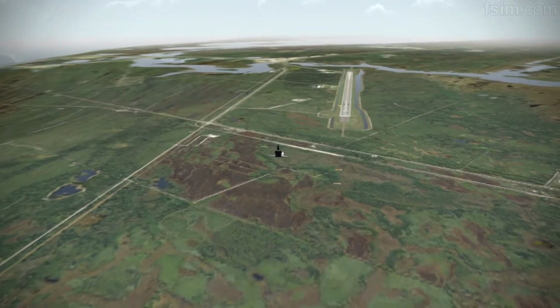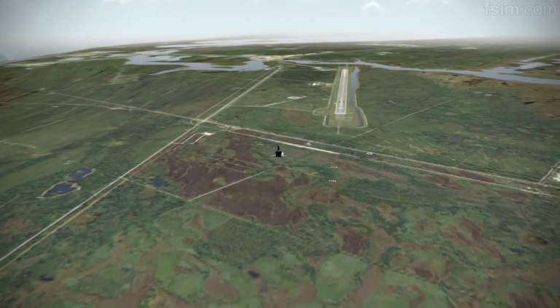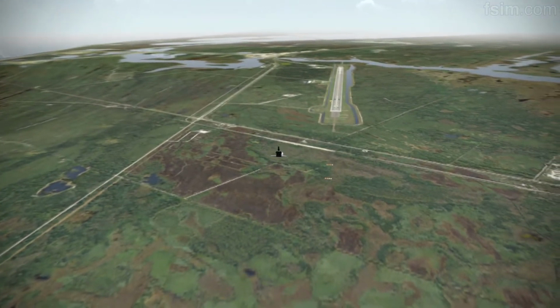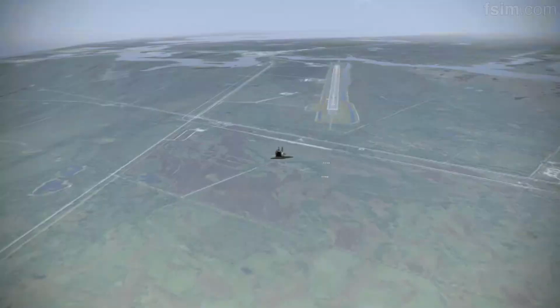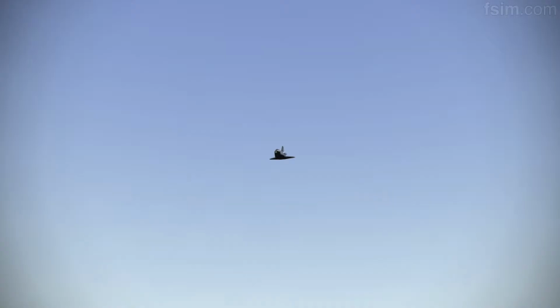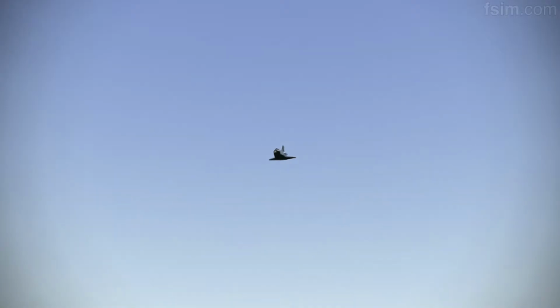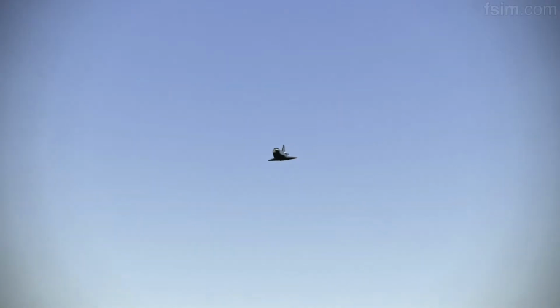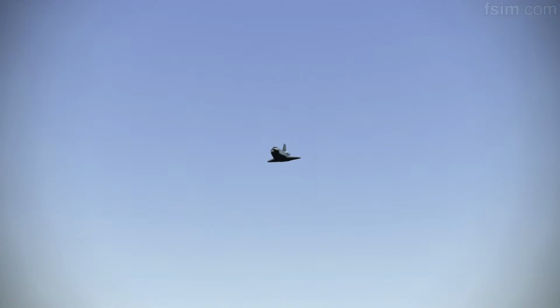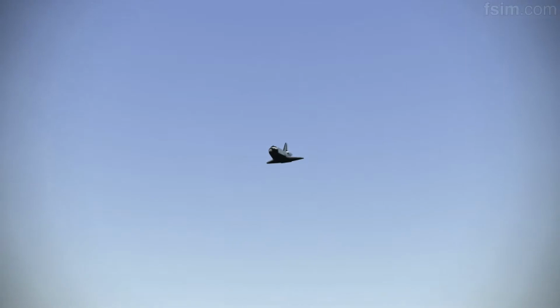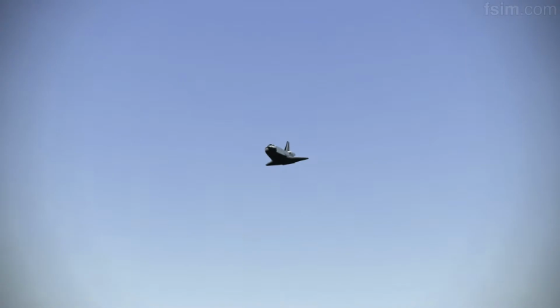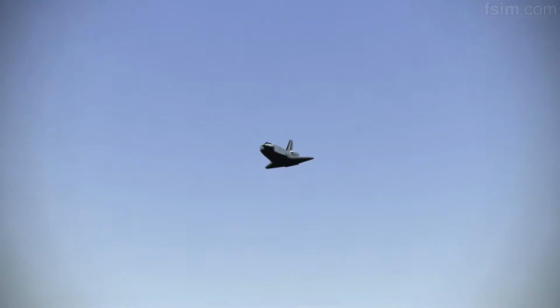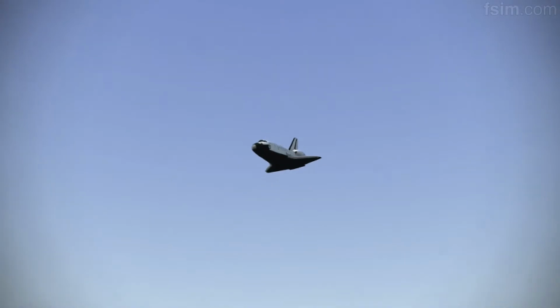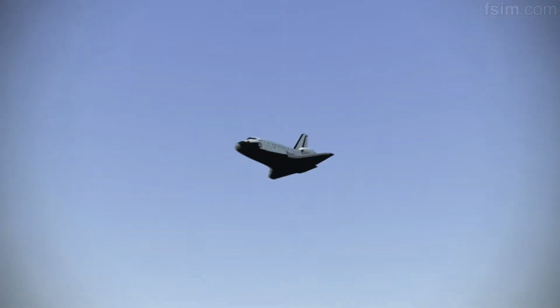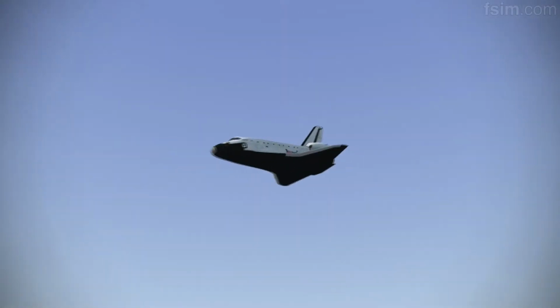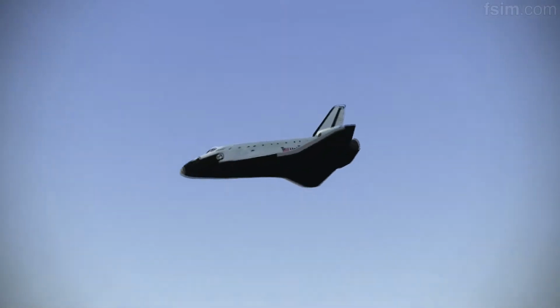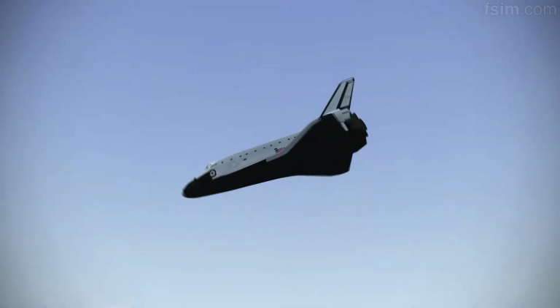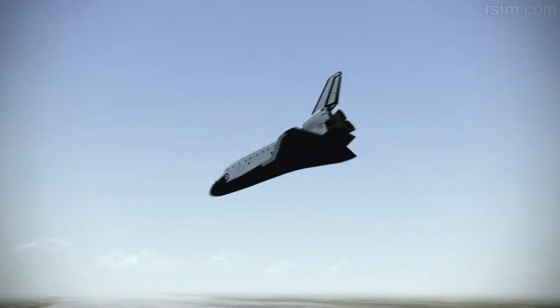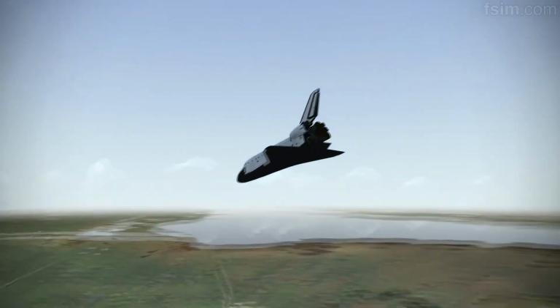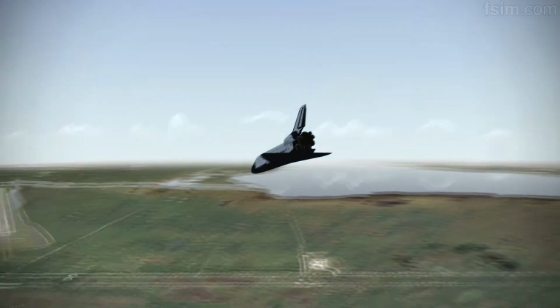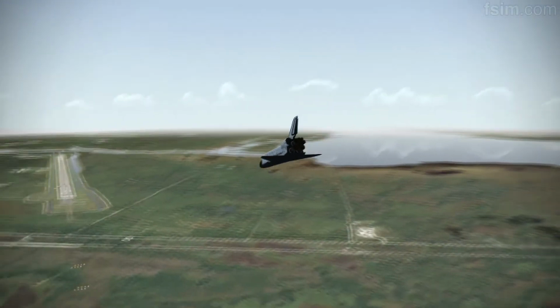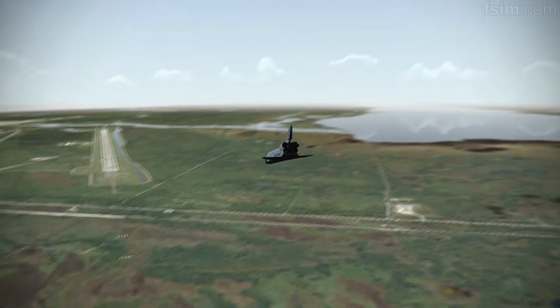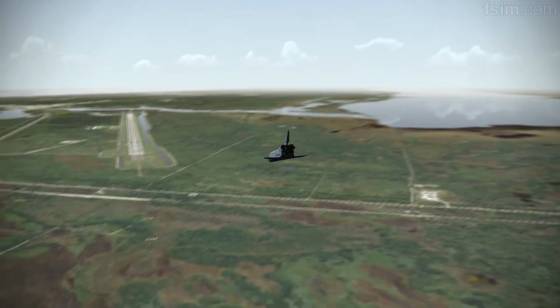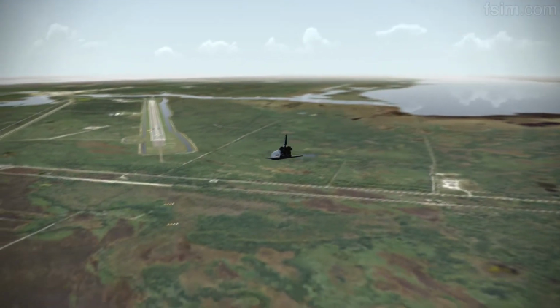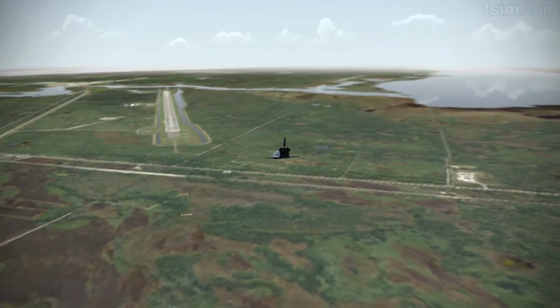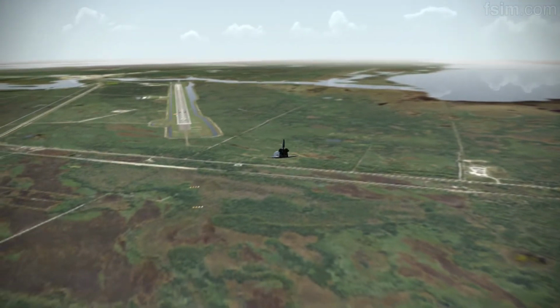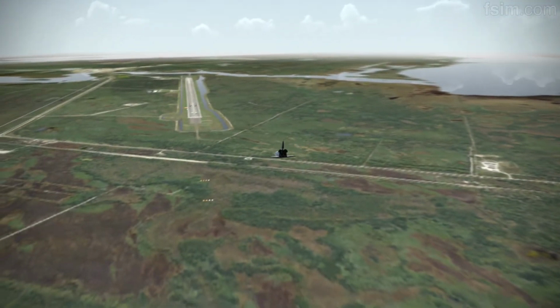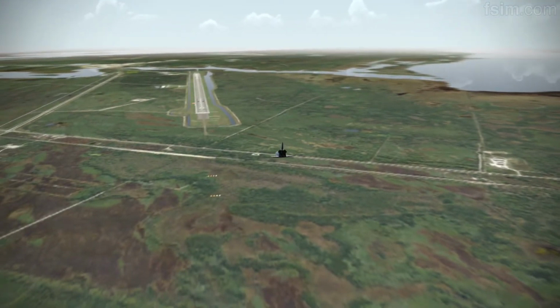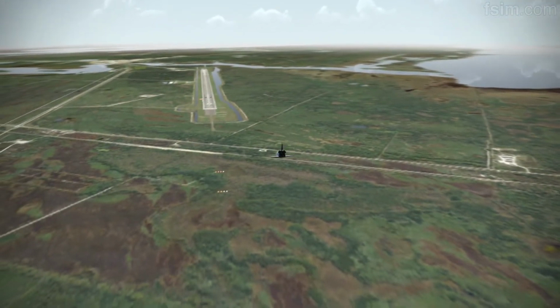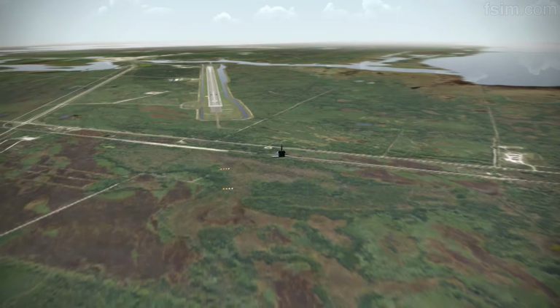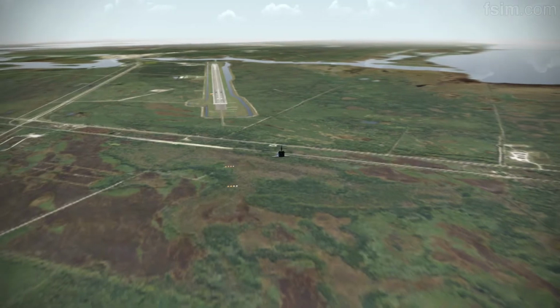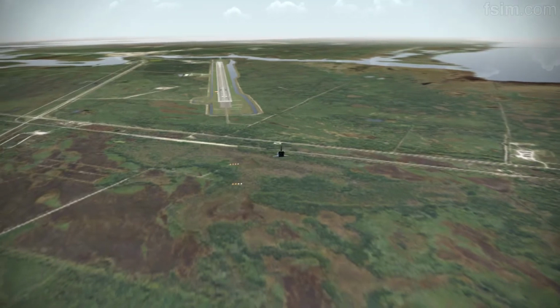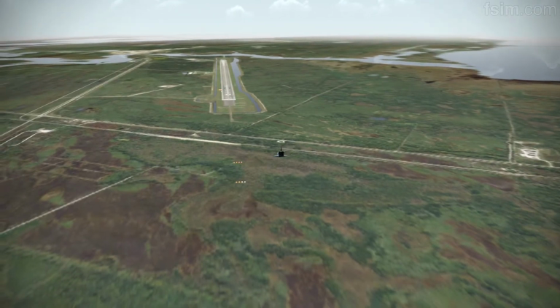3,000. Speed brakes are moving. 2,000 pre-flare. The gear is armed.